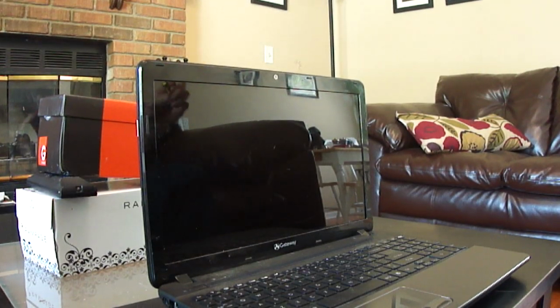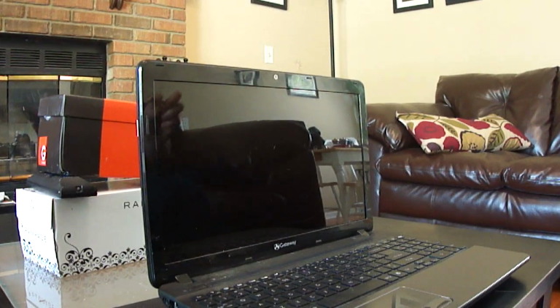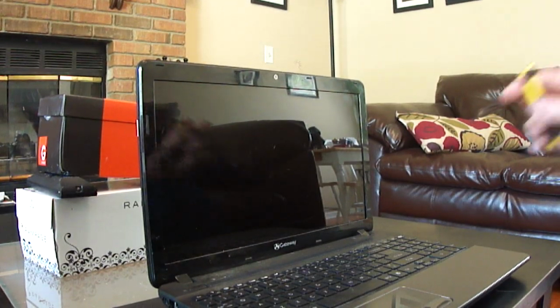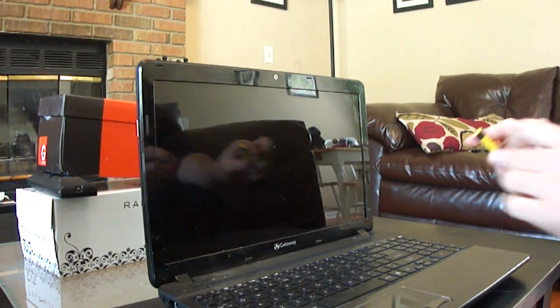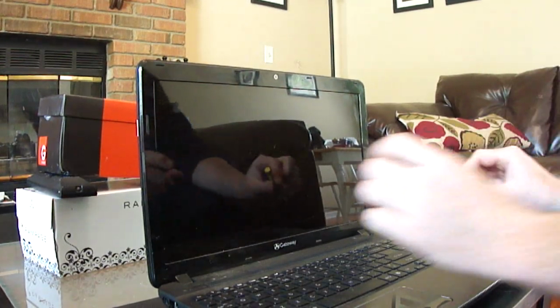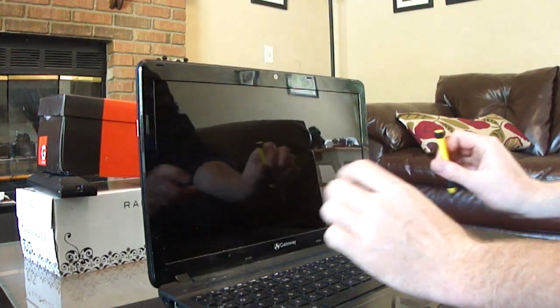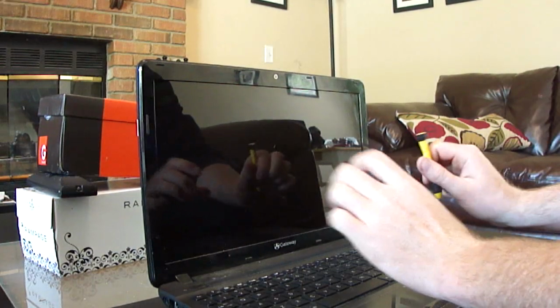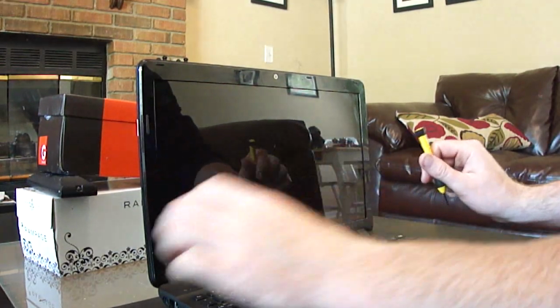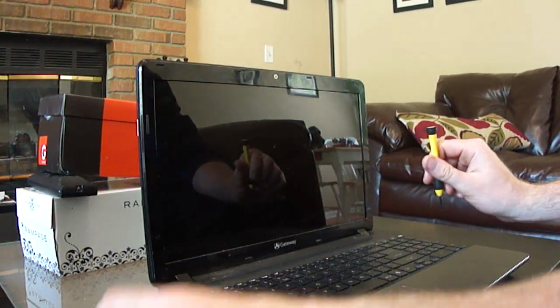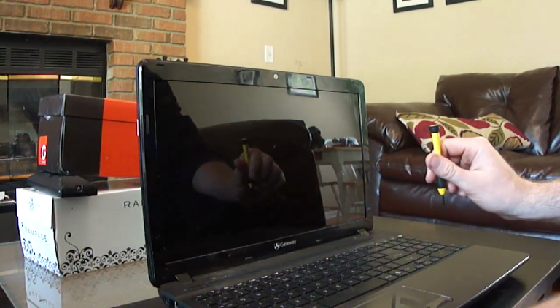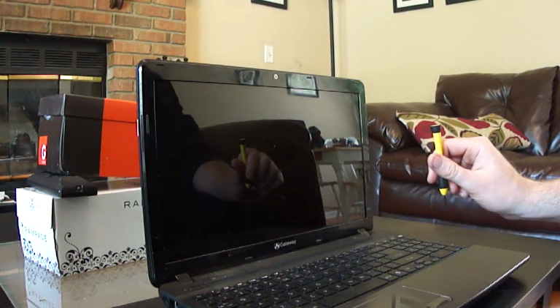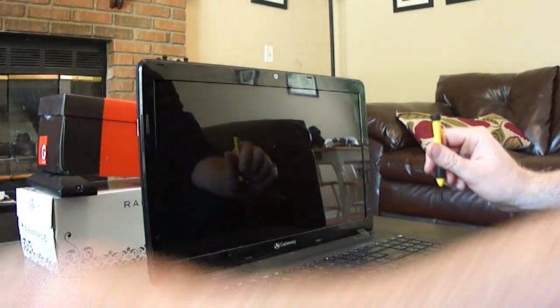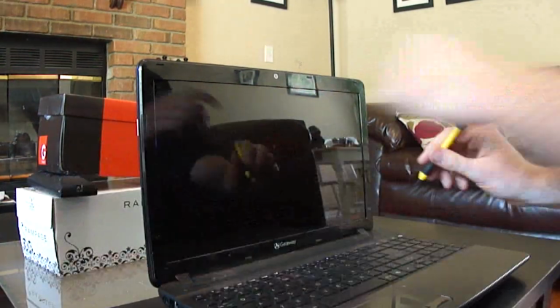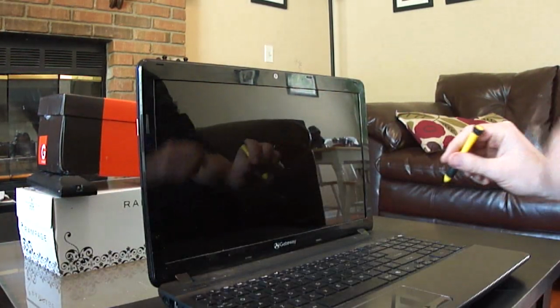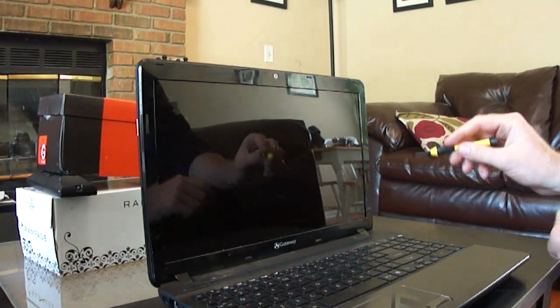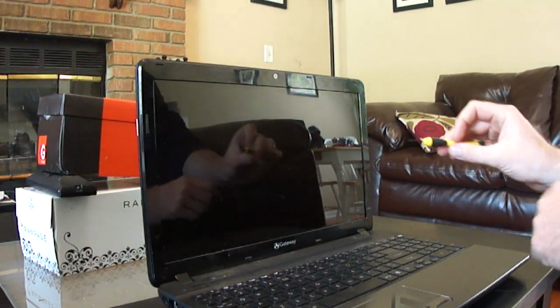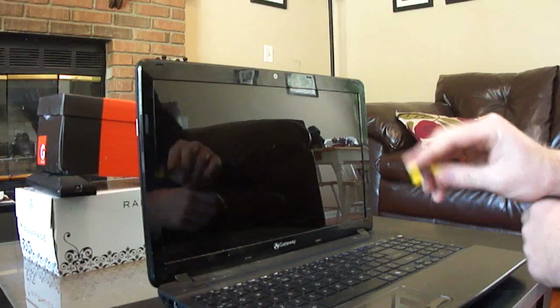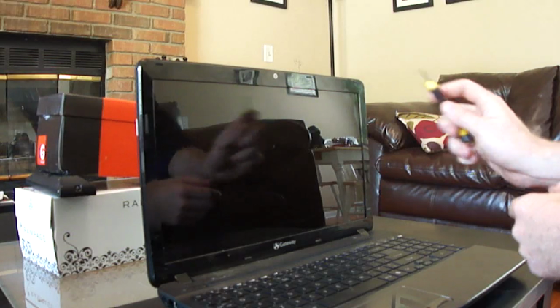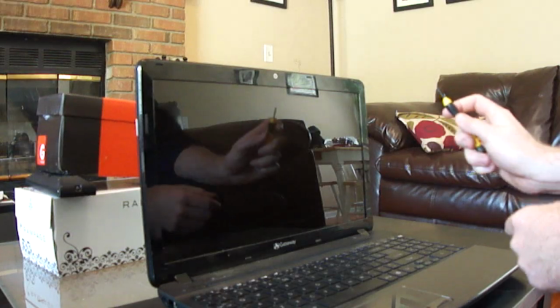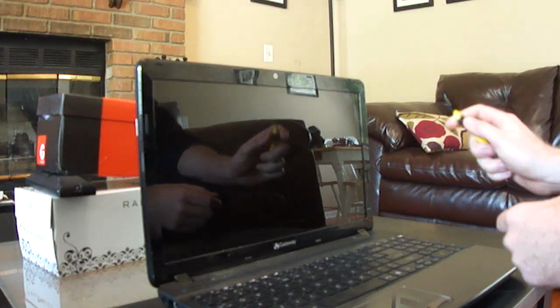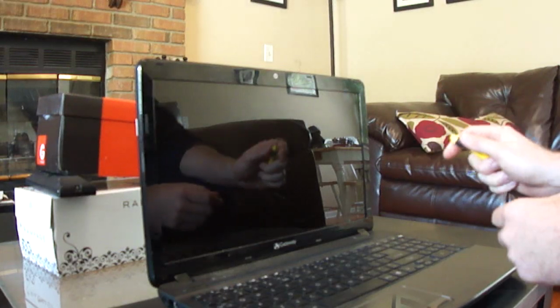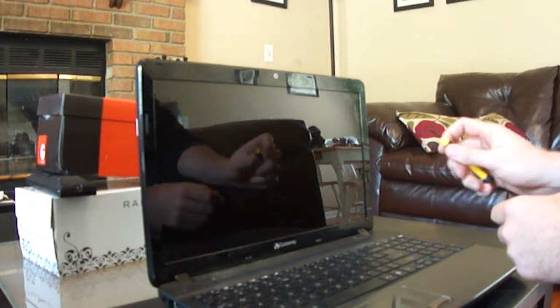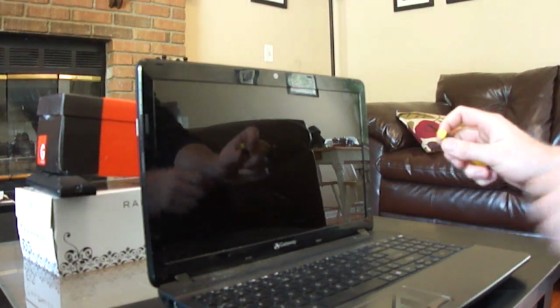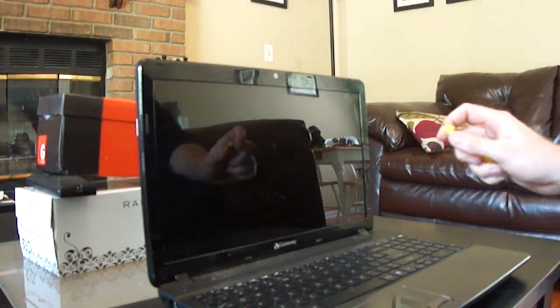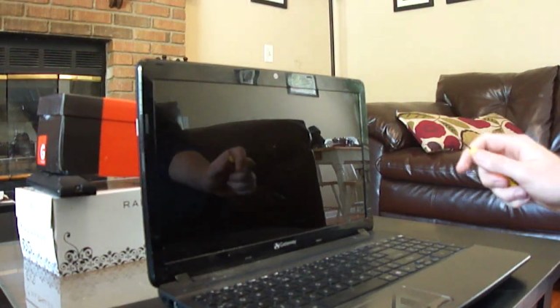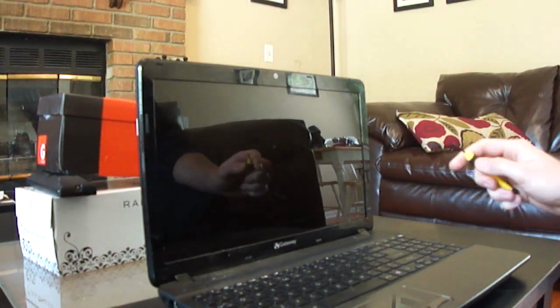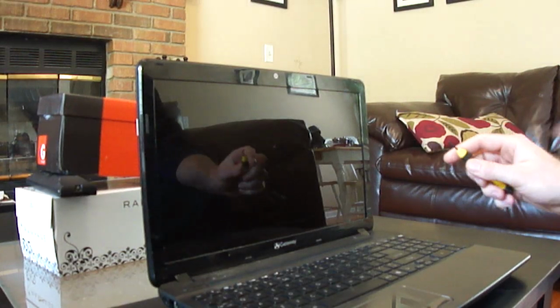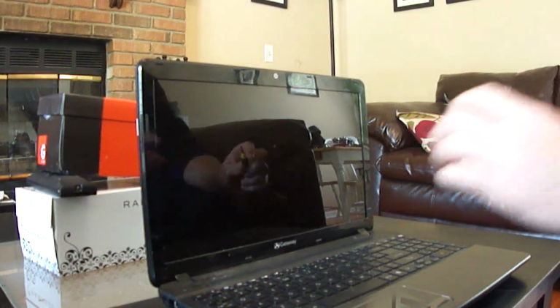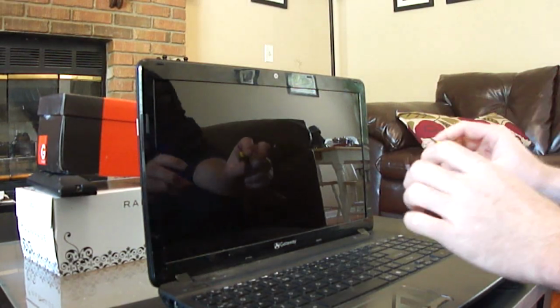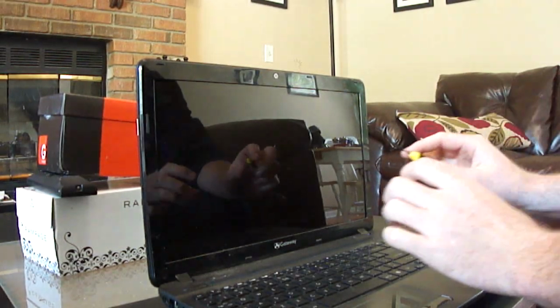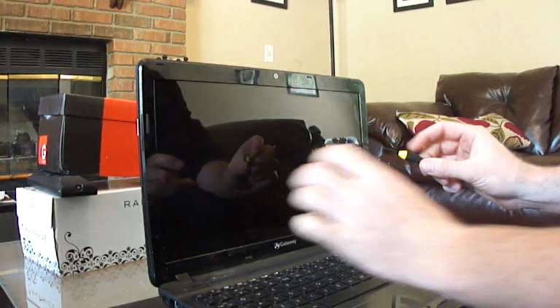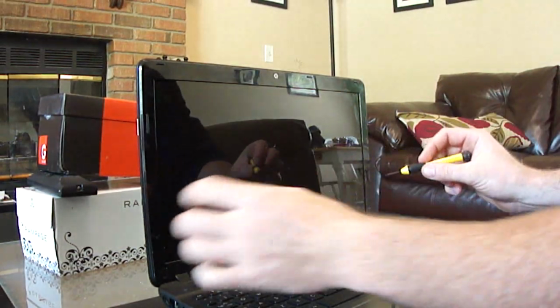This is a quick and easy guide on how to change your Gateway laptop P5WS0 screen.